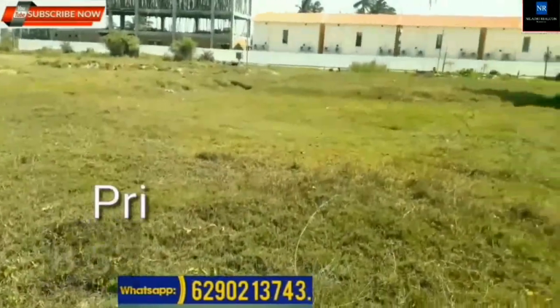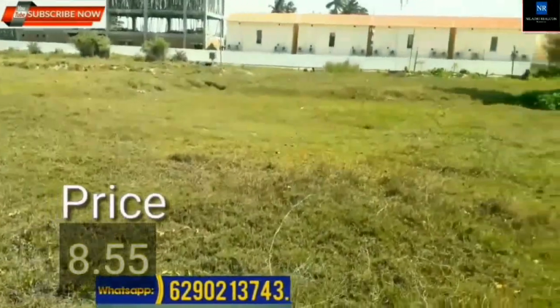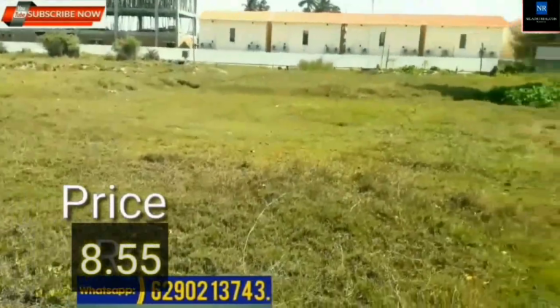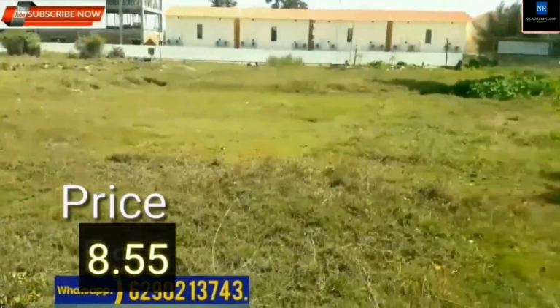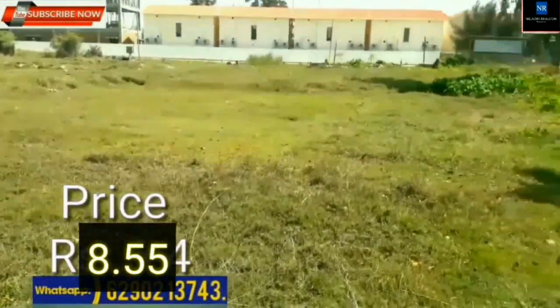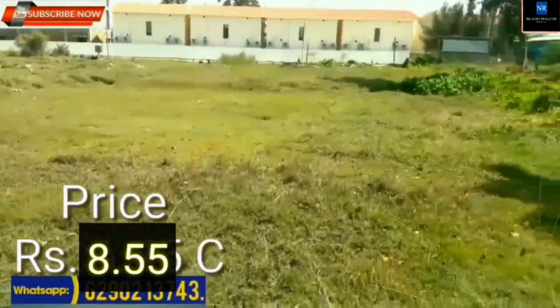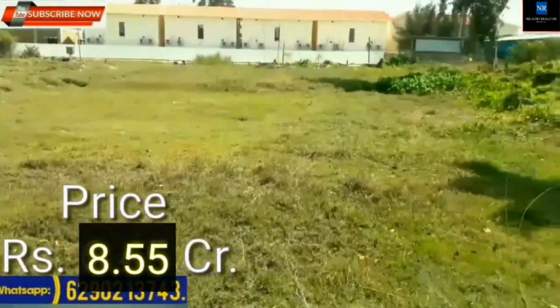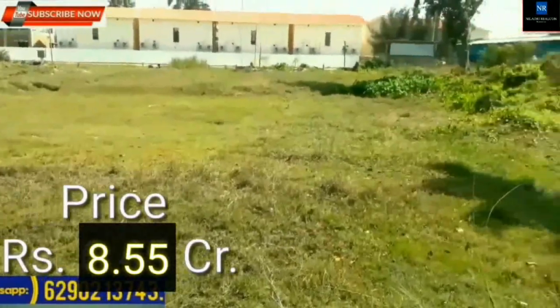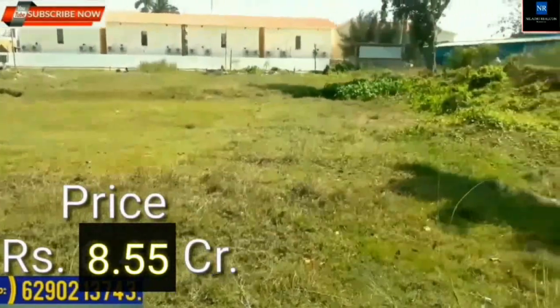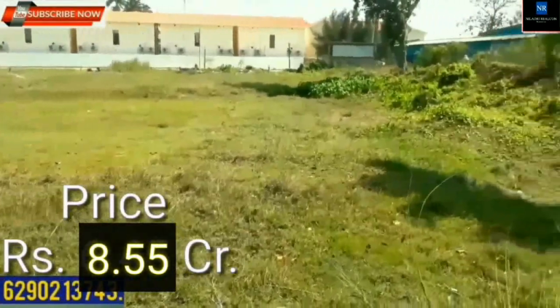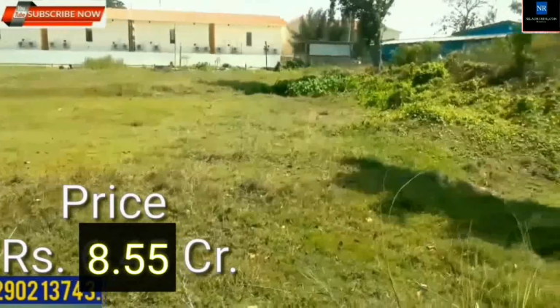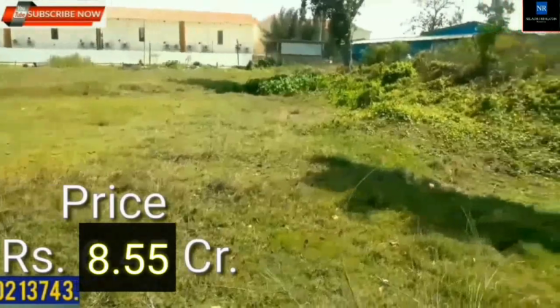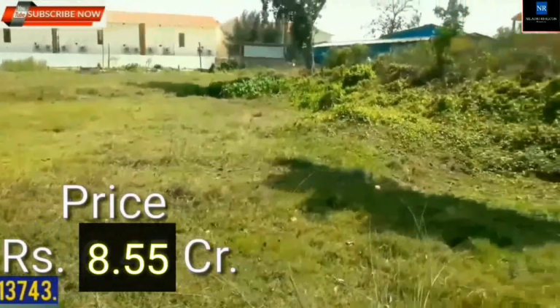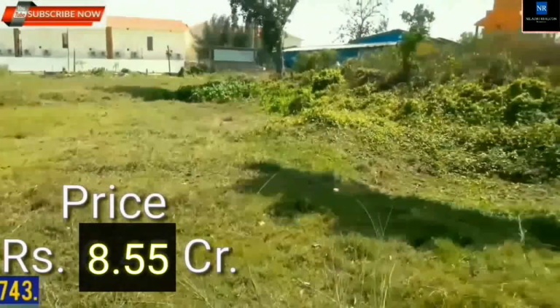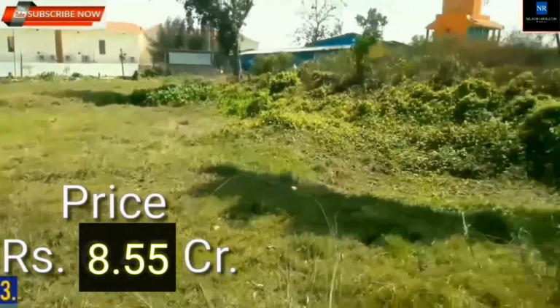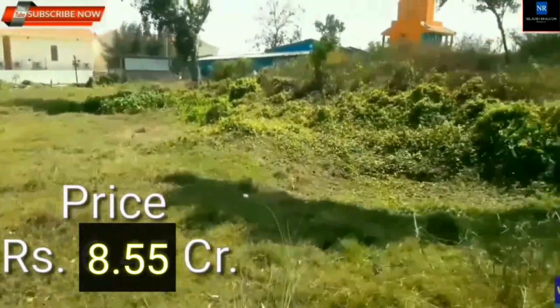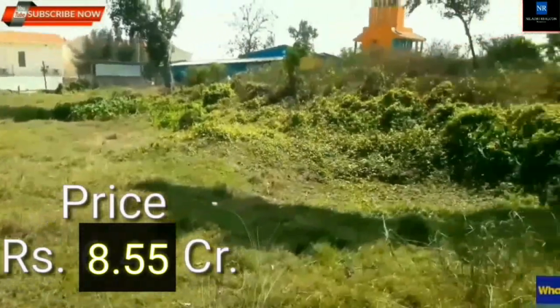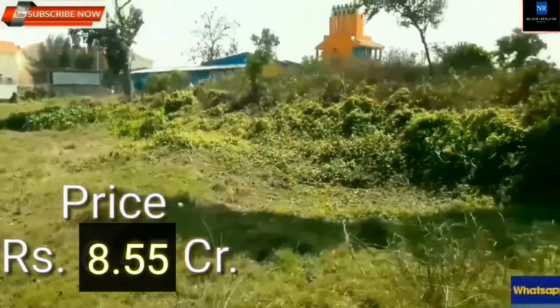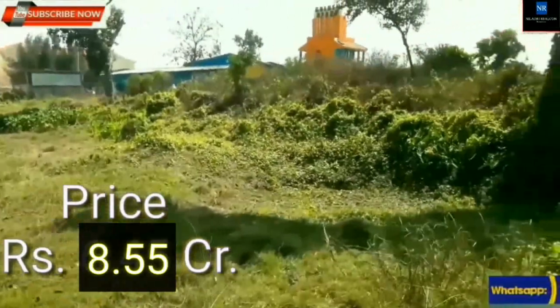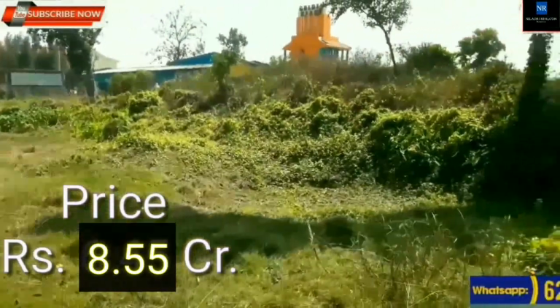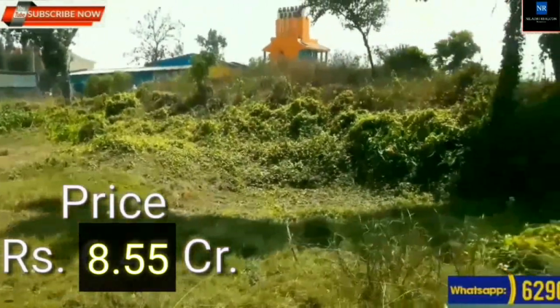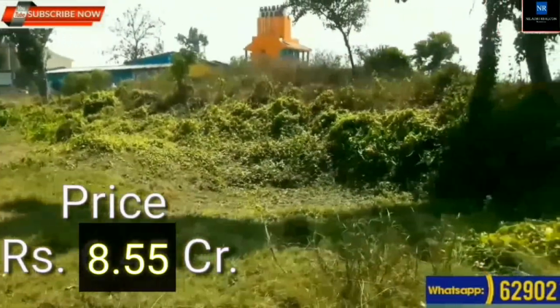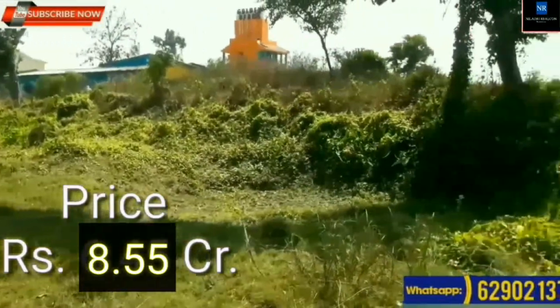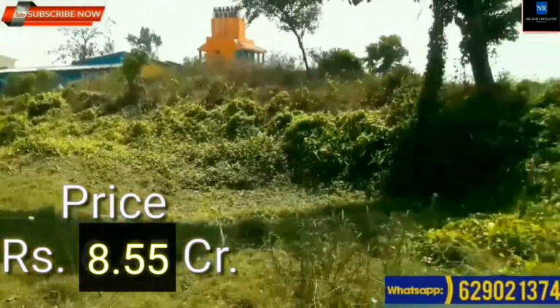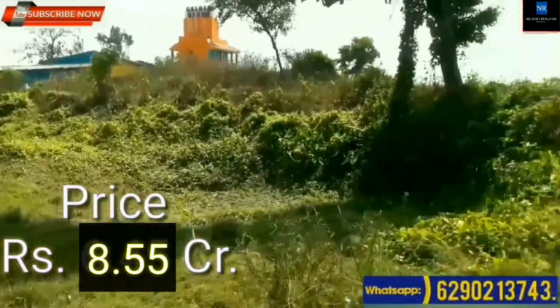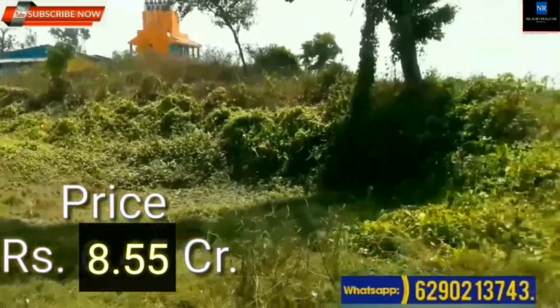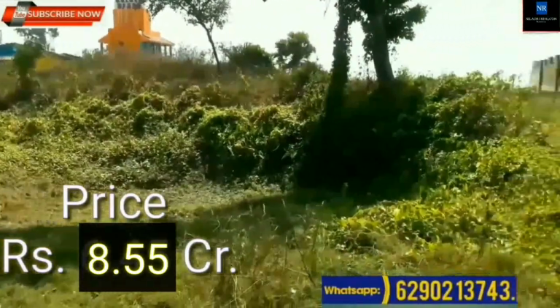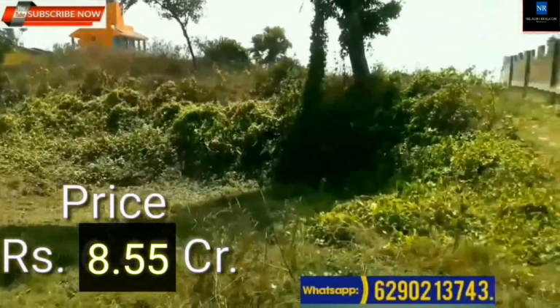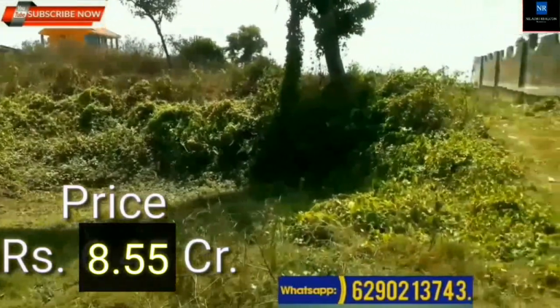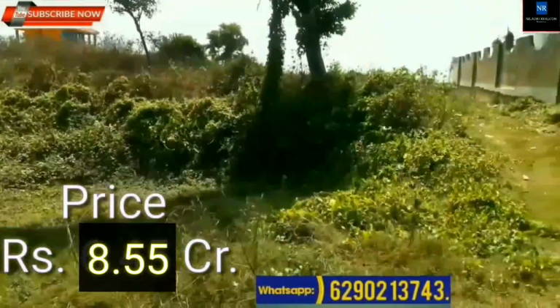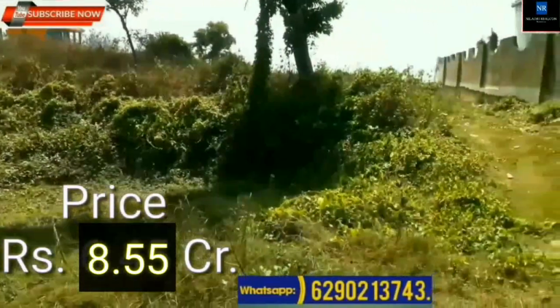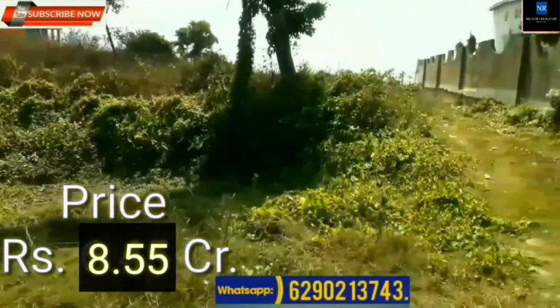Total price is 8 crore 55 lakhs. Interested buyers, please WhatsApp.